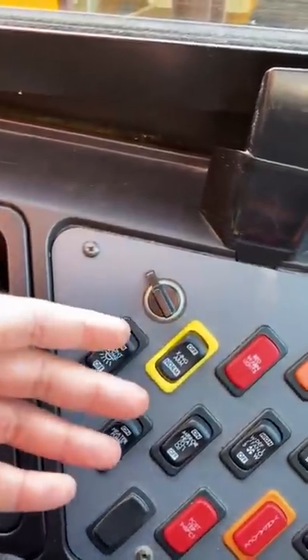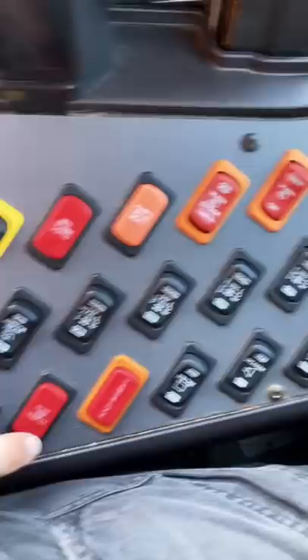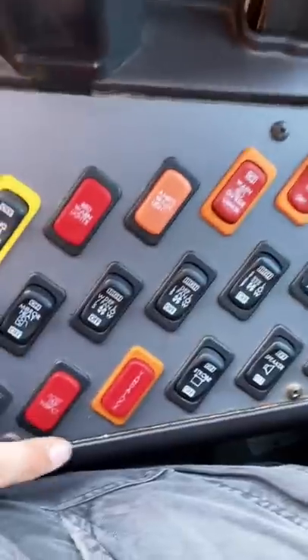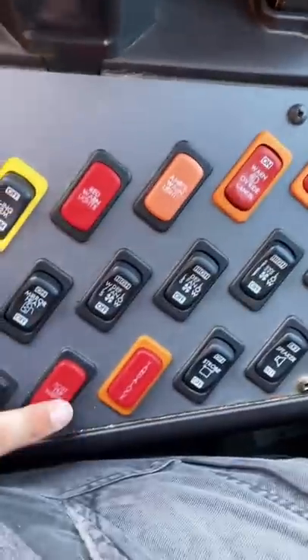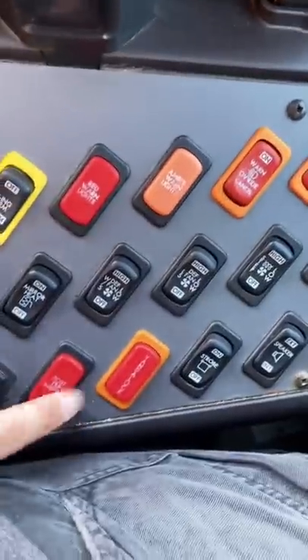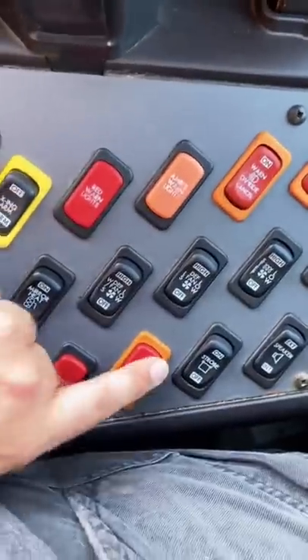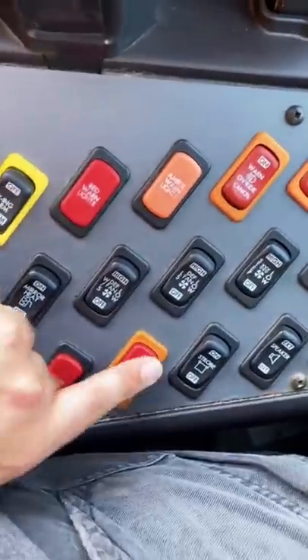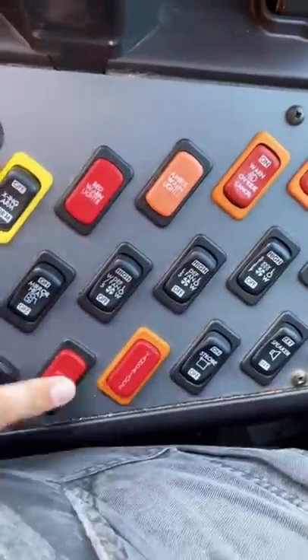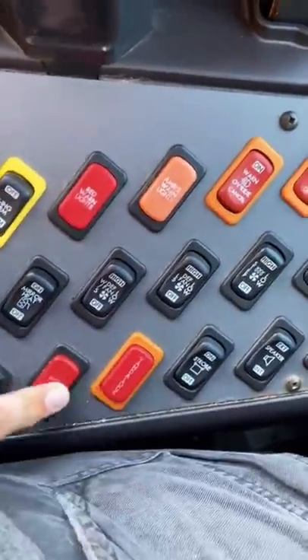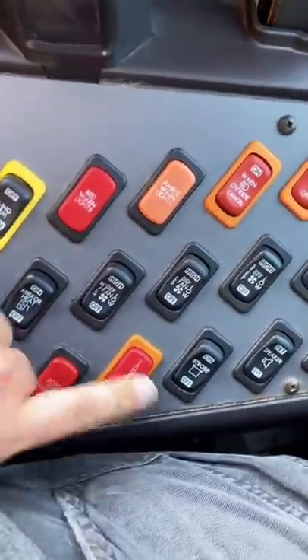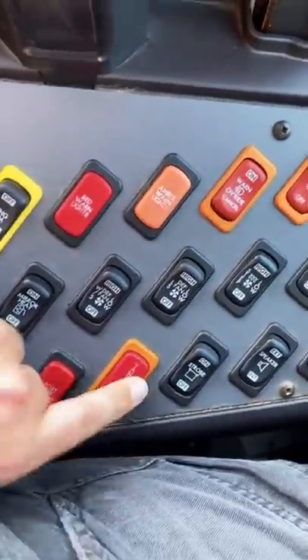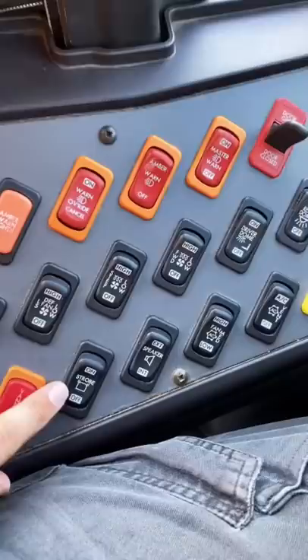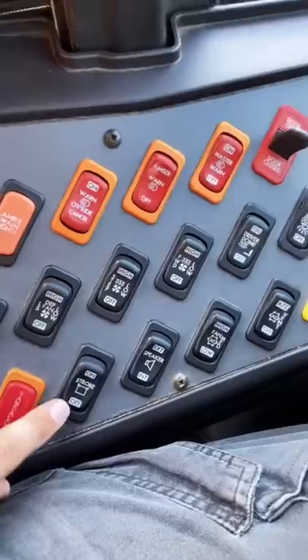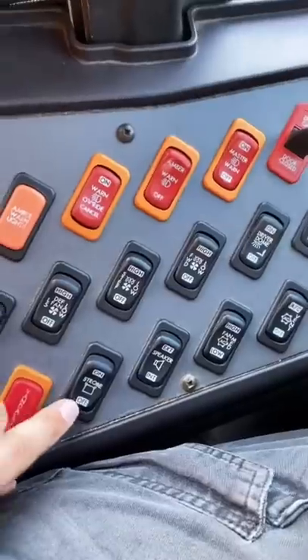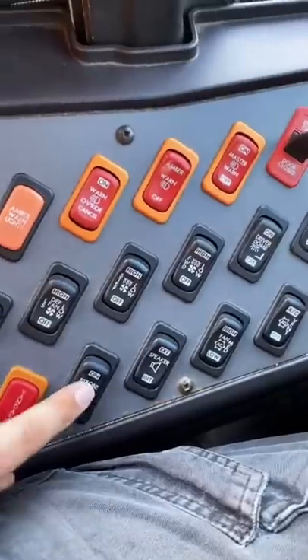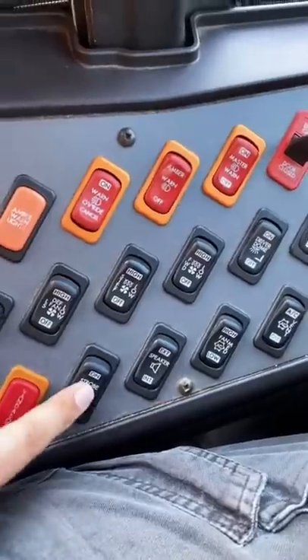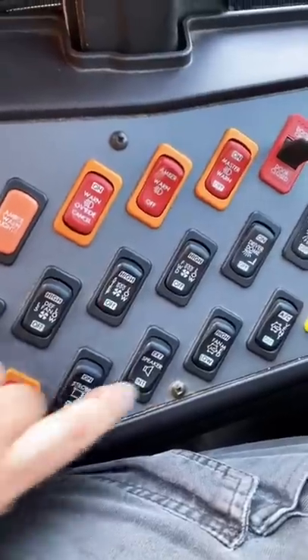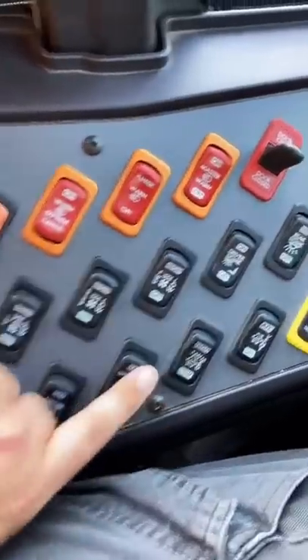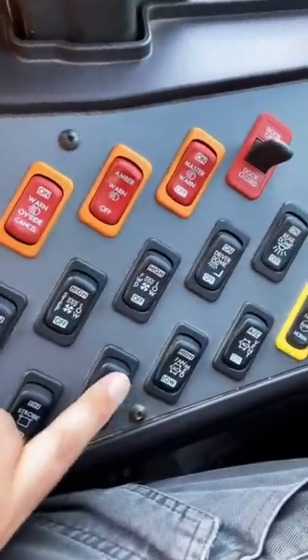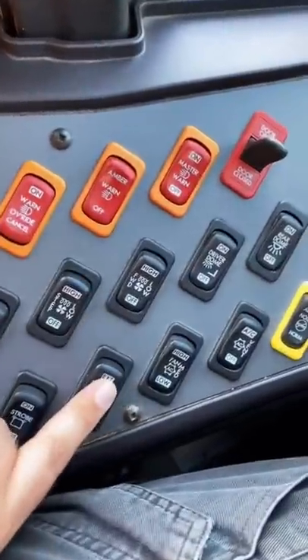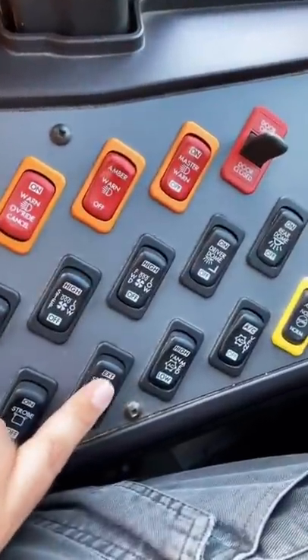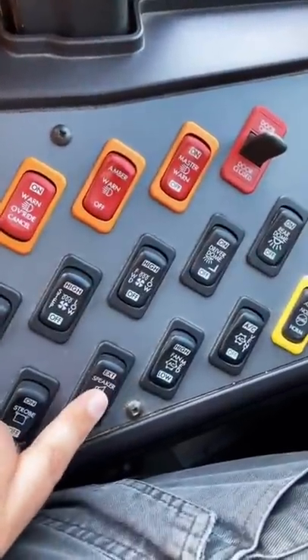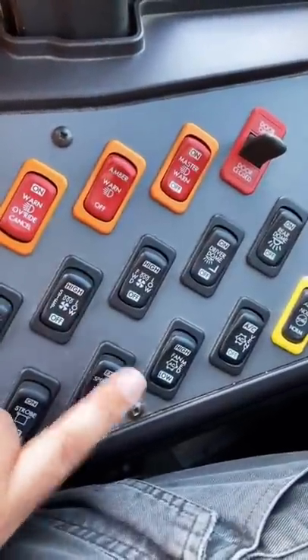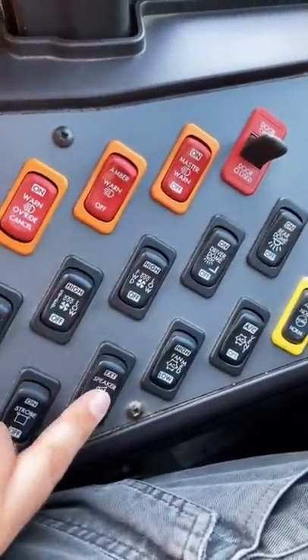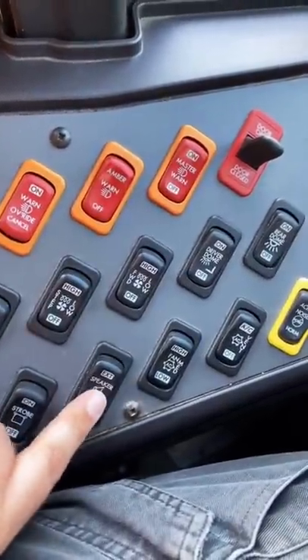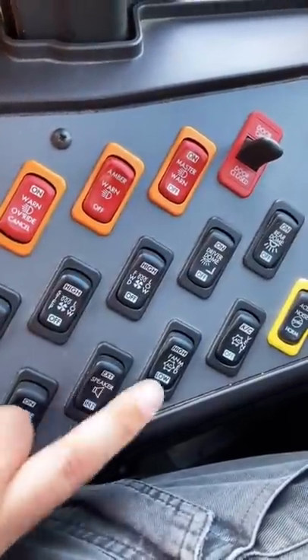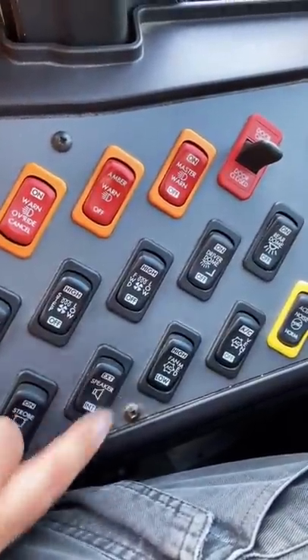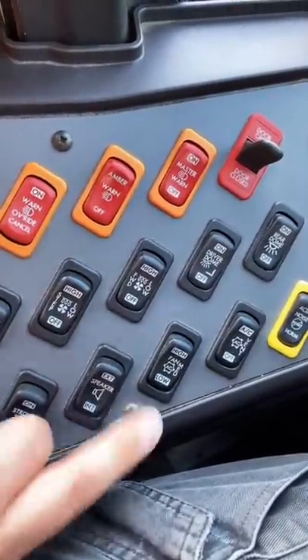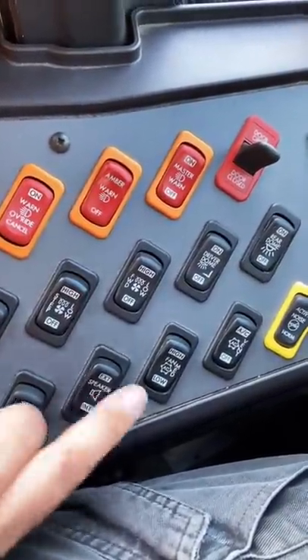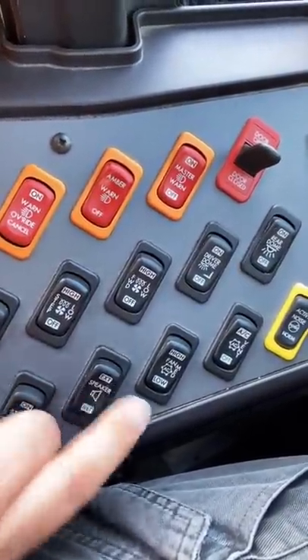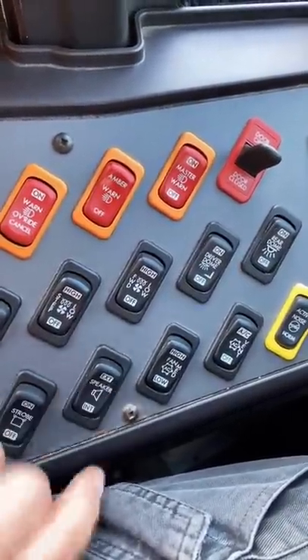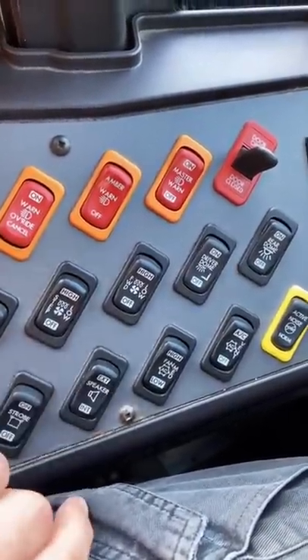I have no idea what these do. Here's your strobe light. Interior, exterior, speaker. I don't have an exterior speaker.